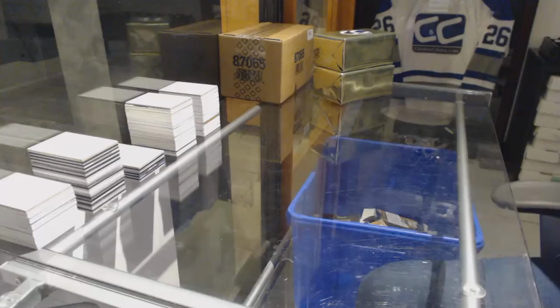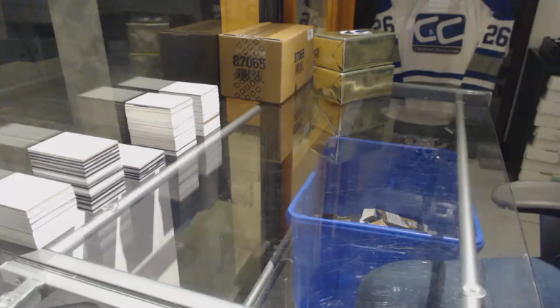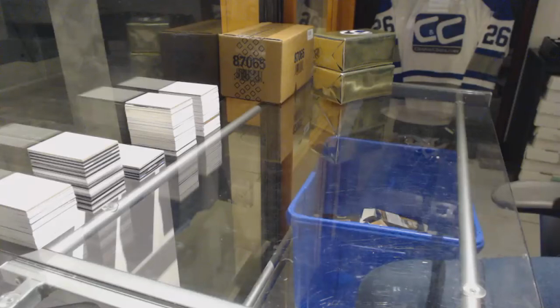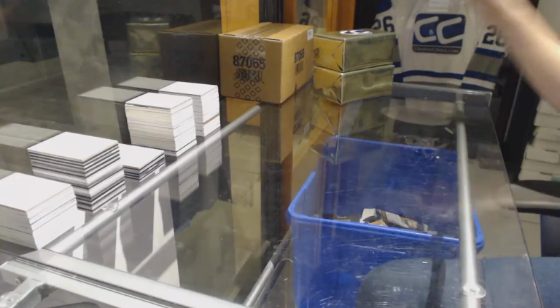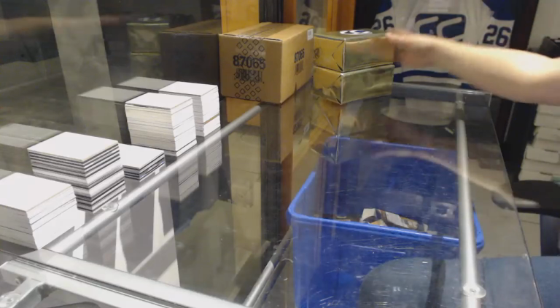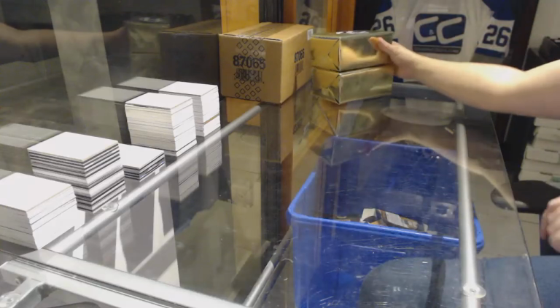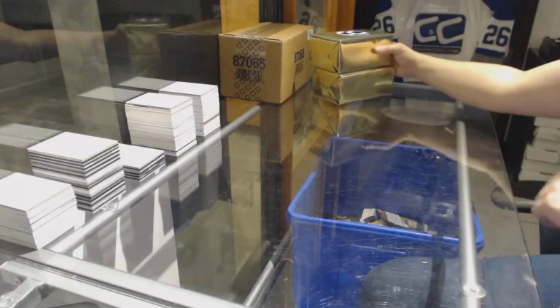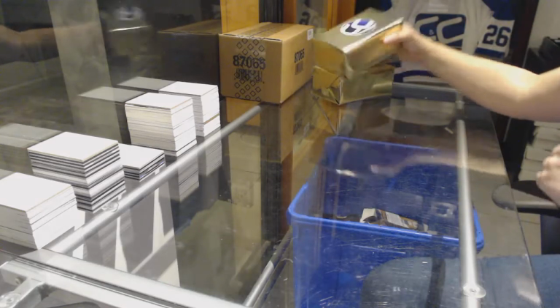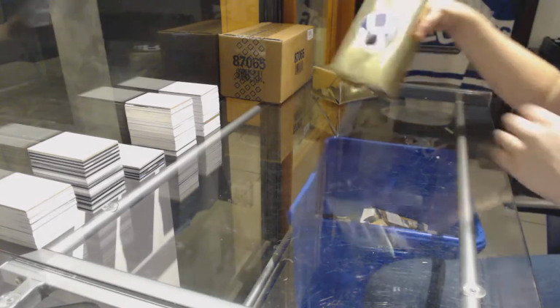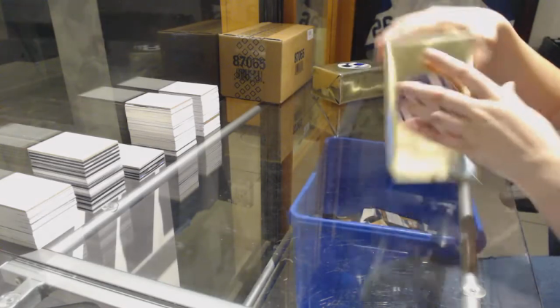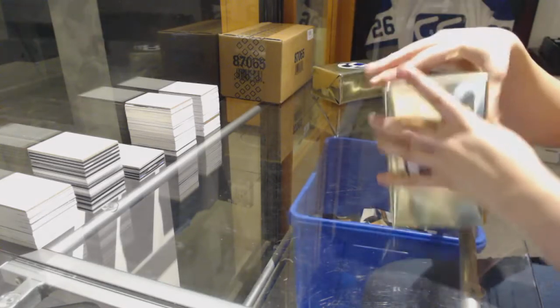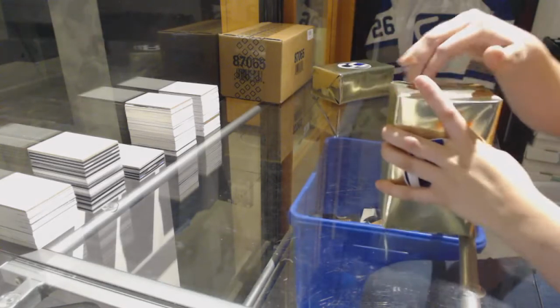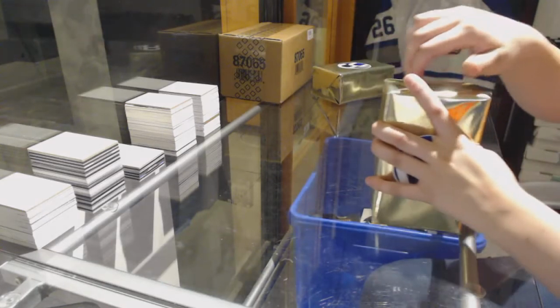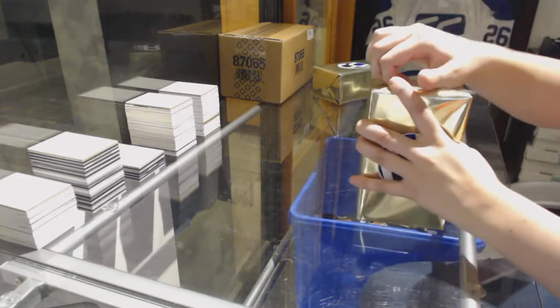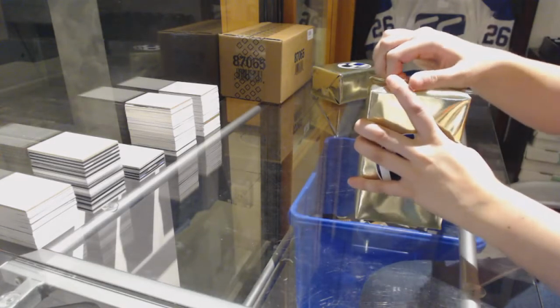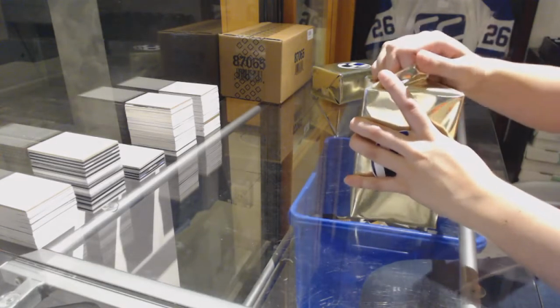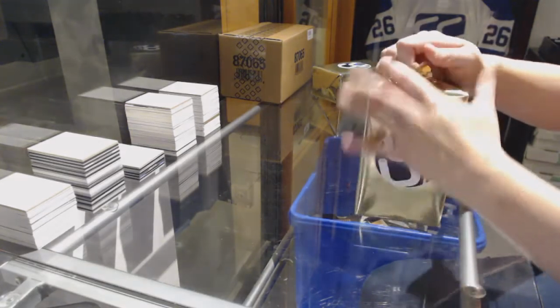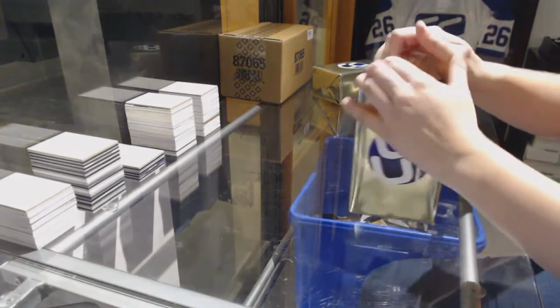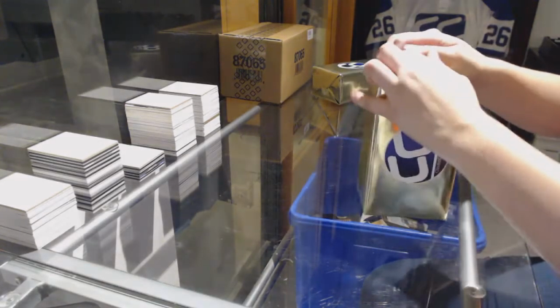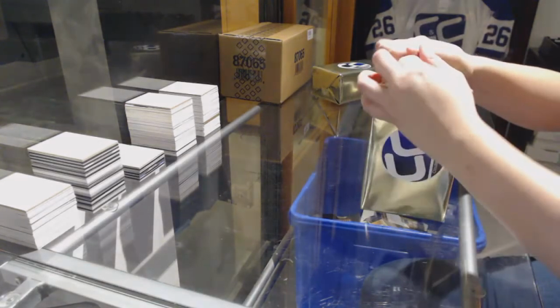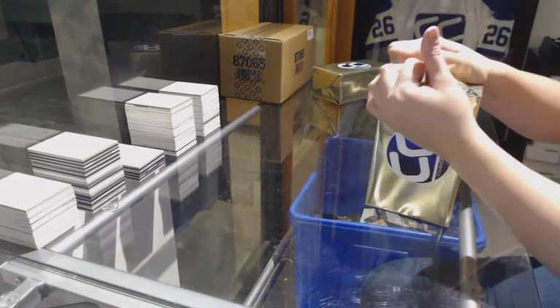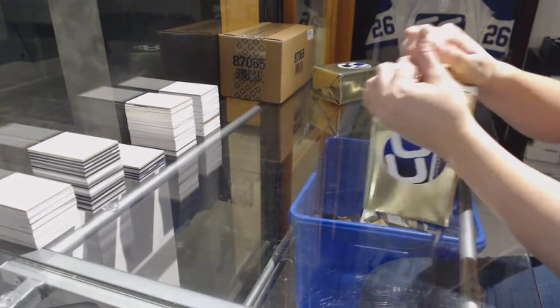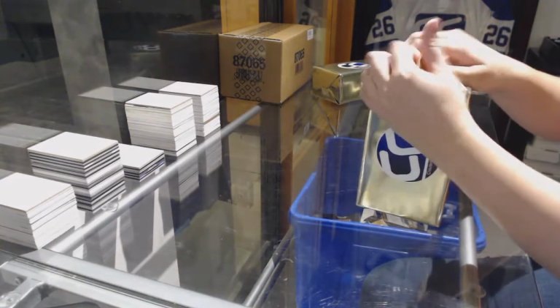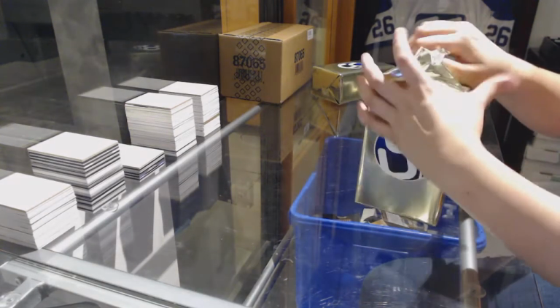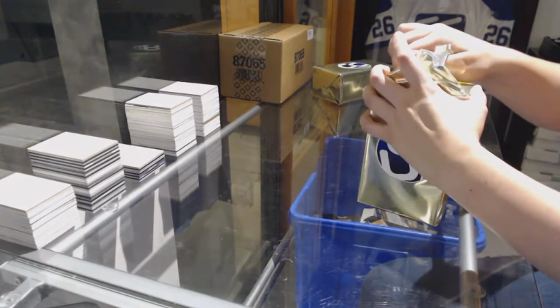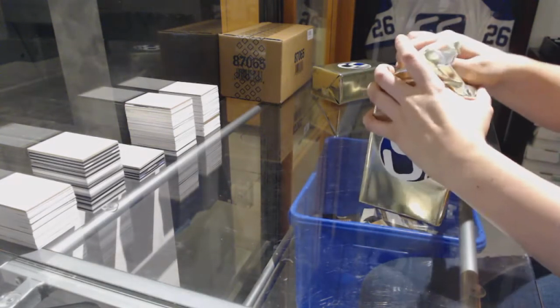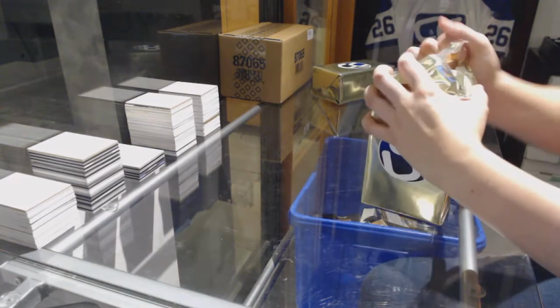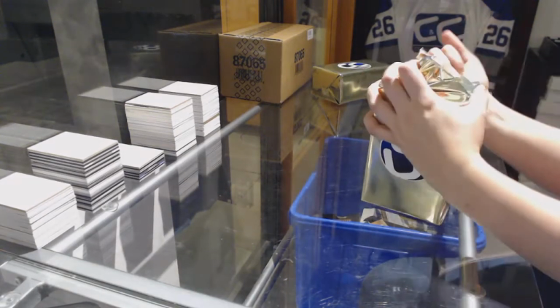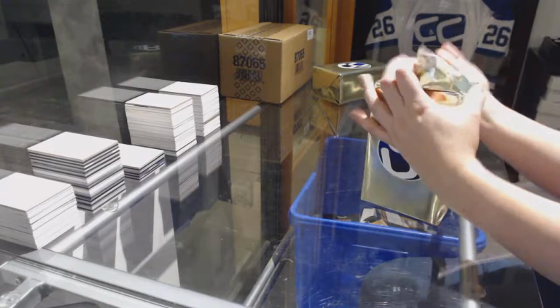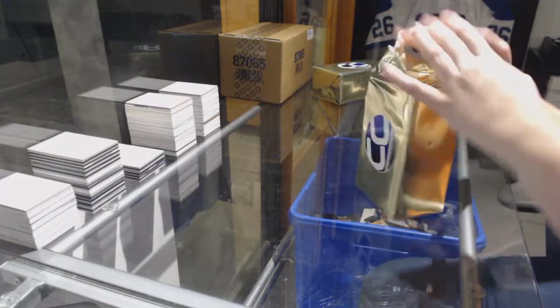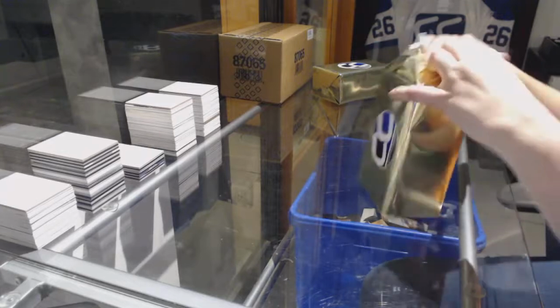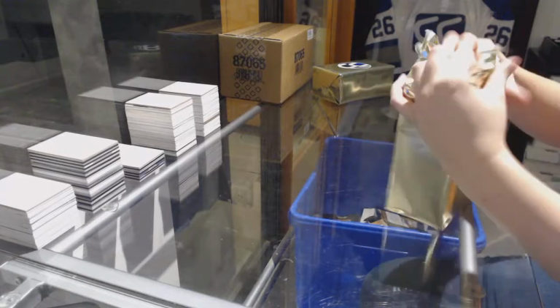Starting off CNC Group Break 7517, we've got the two CNC Gold Mystery Boxes.